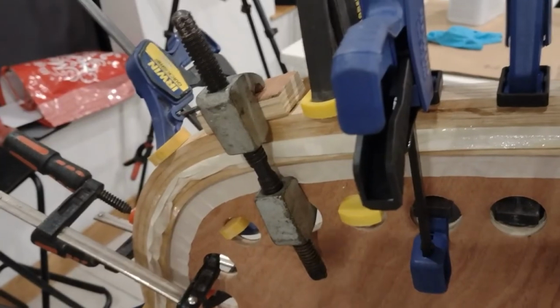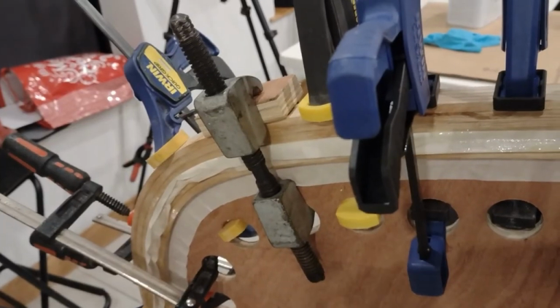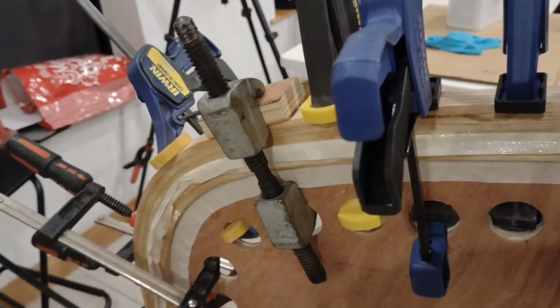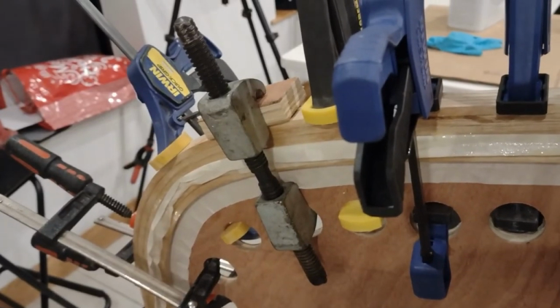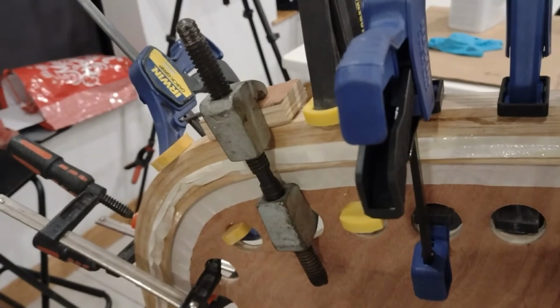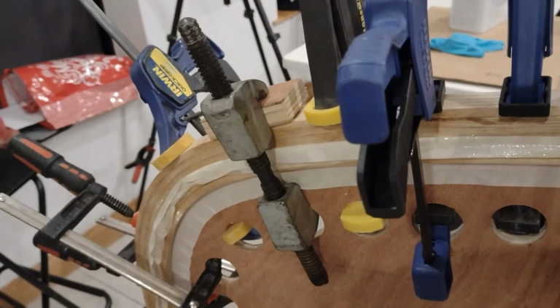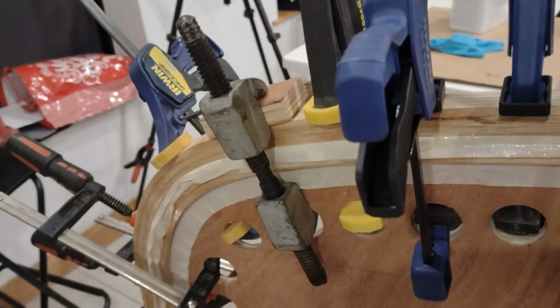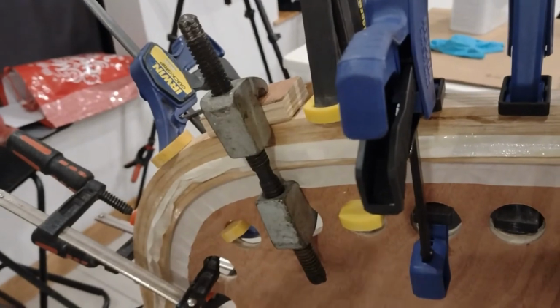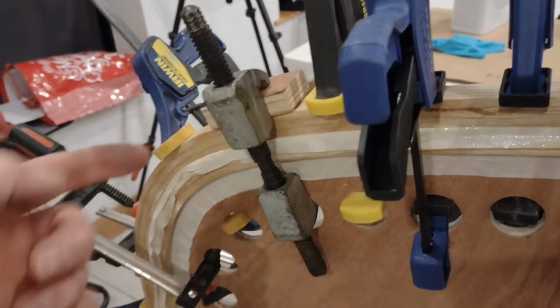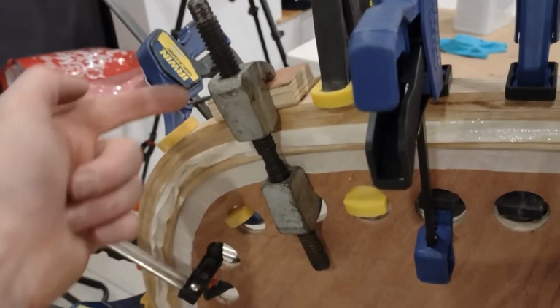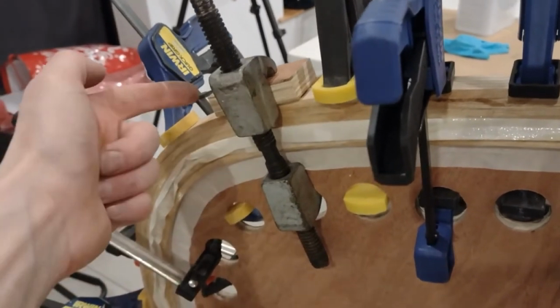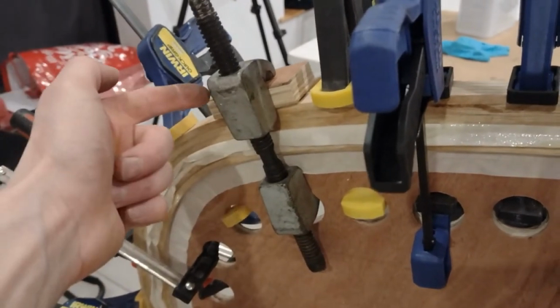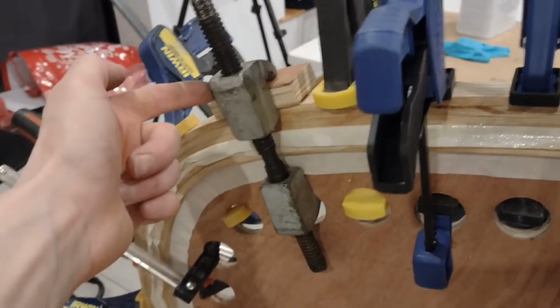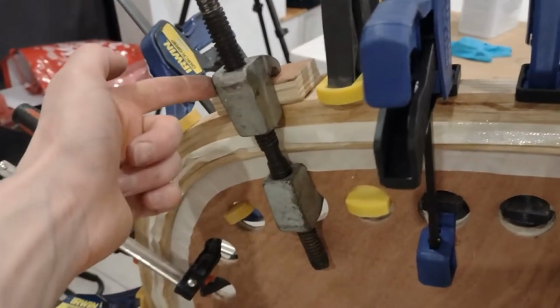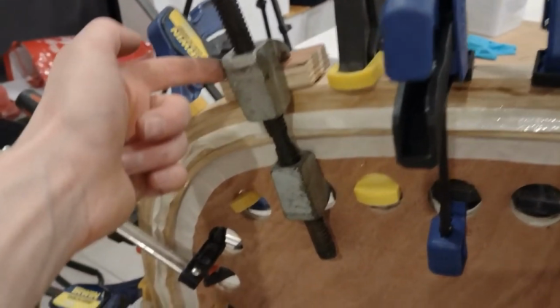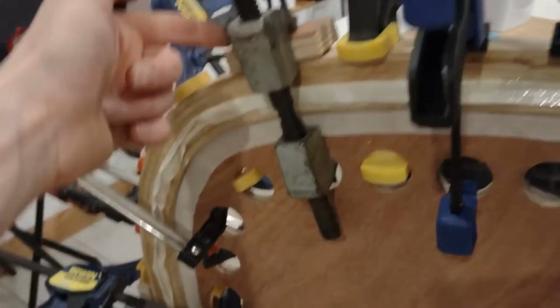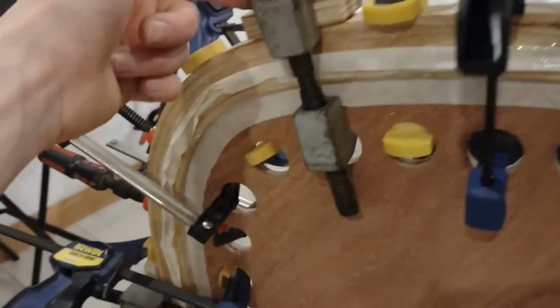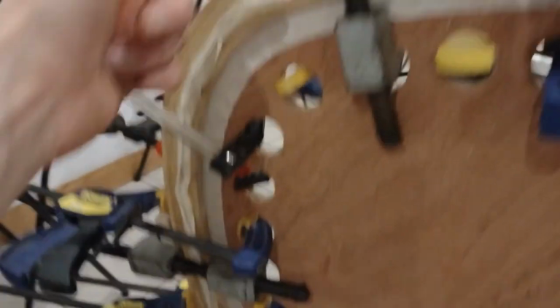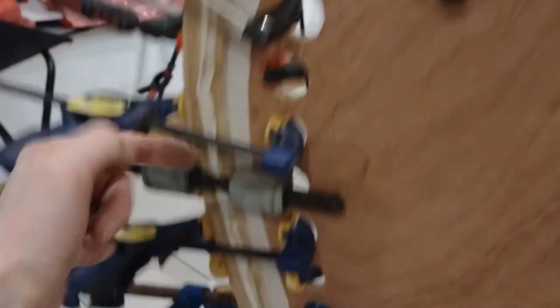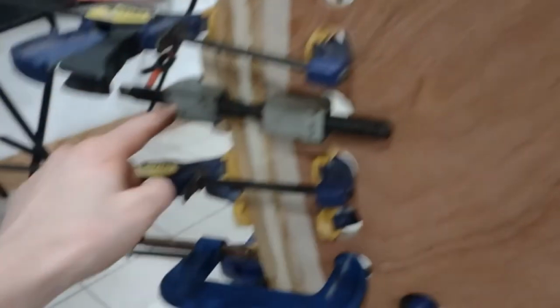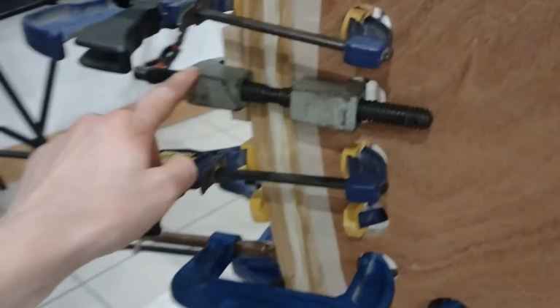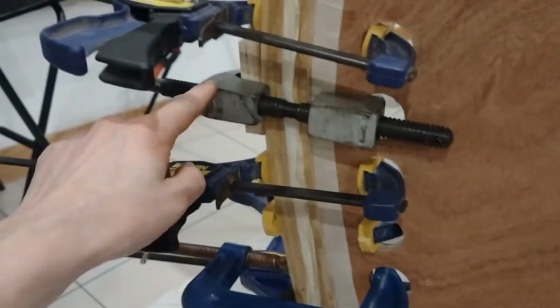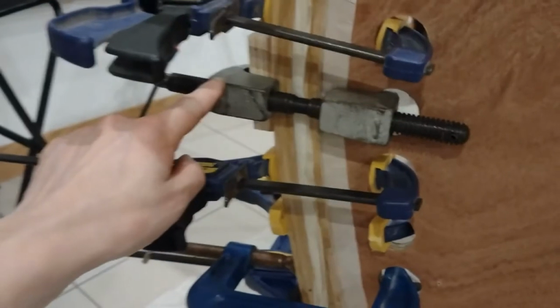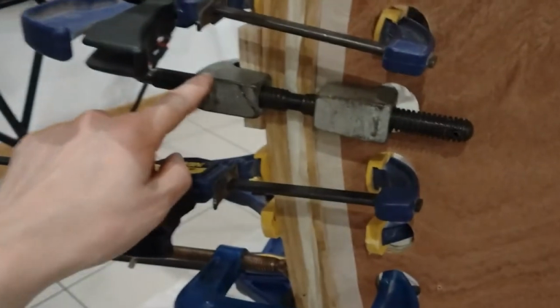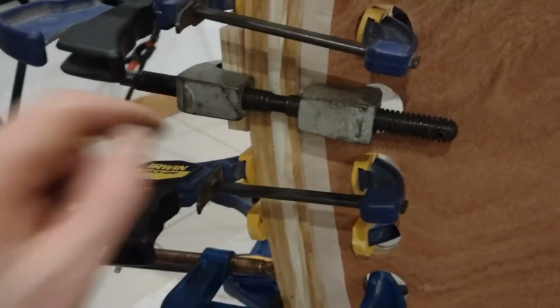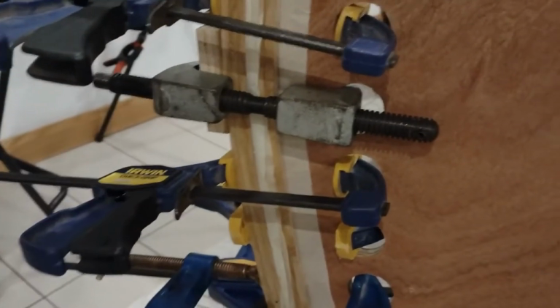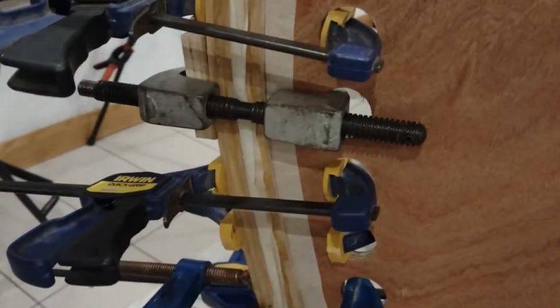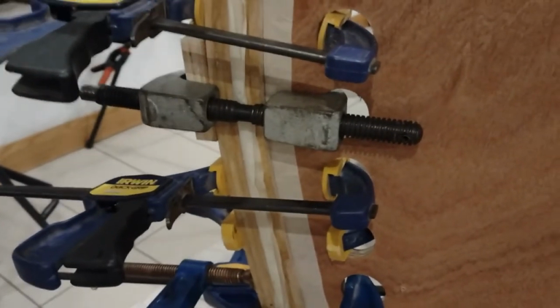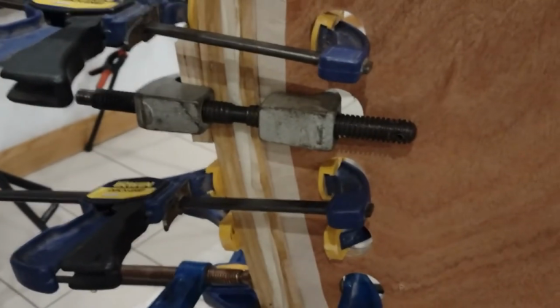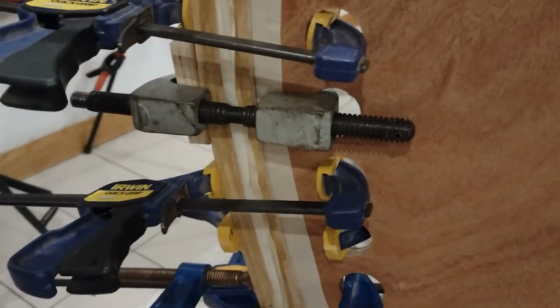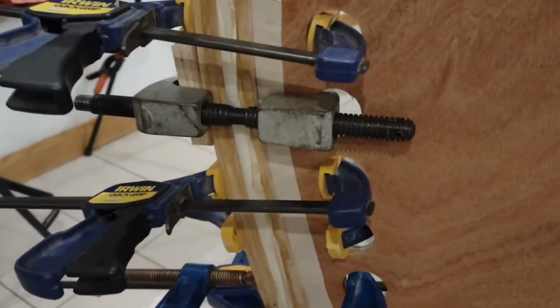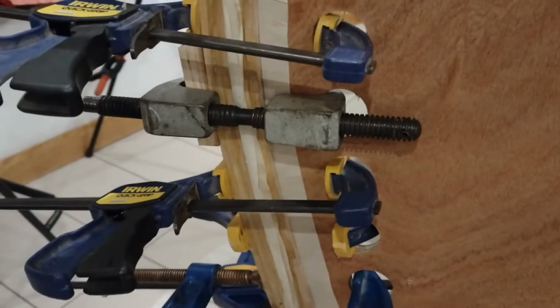Well, that's a bit unconventional for woodworking — automotive spring compressors — but surprisingly they fit in here perfectly.